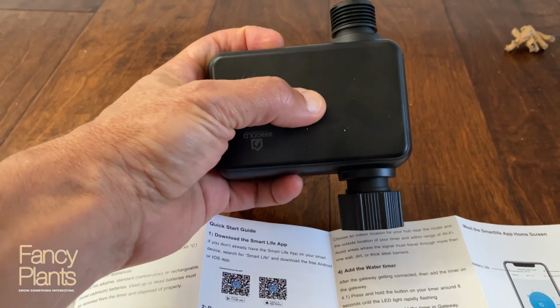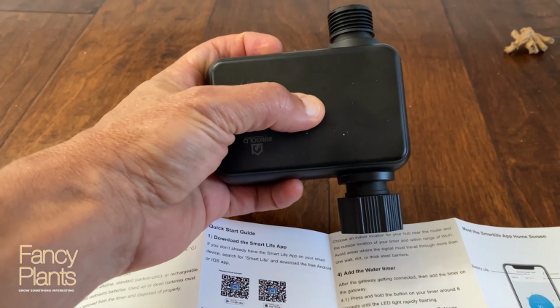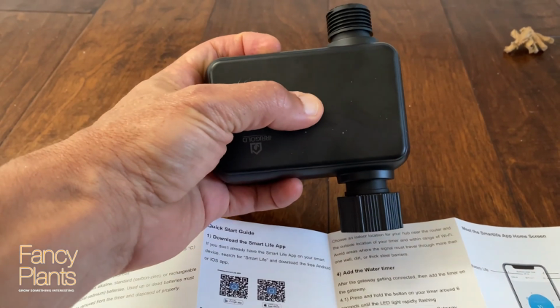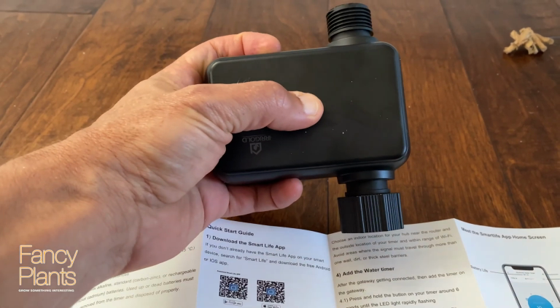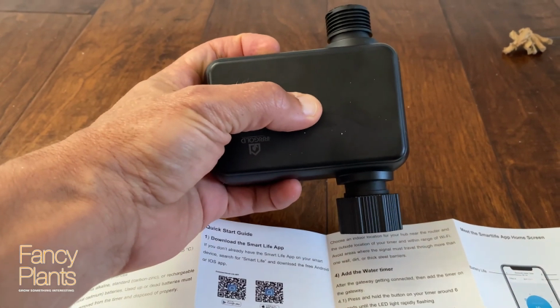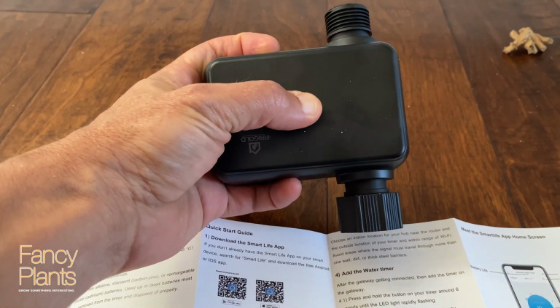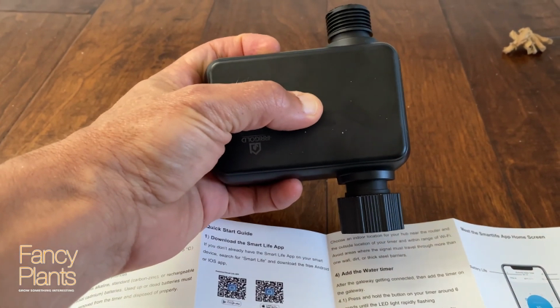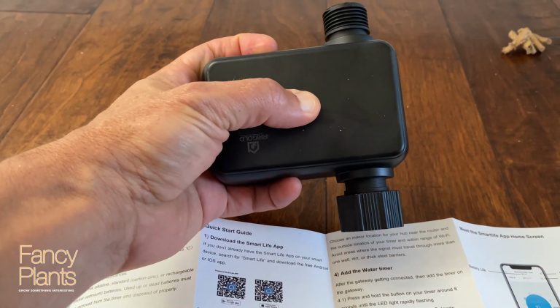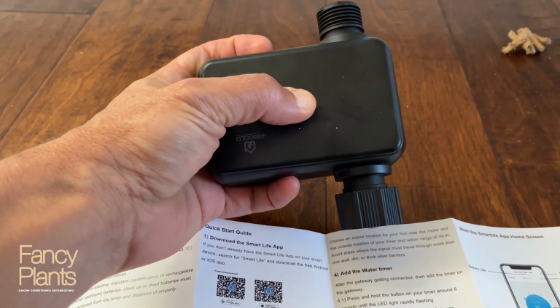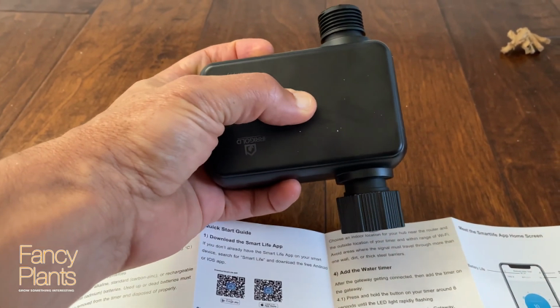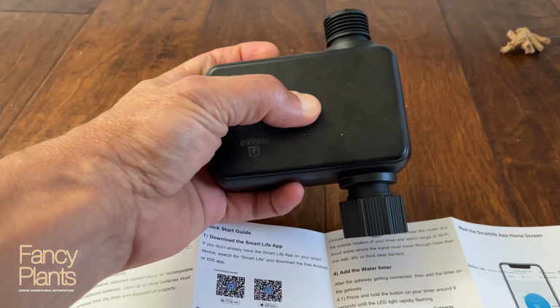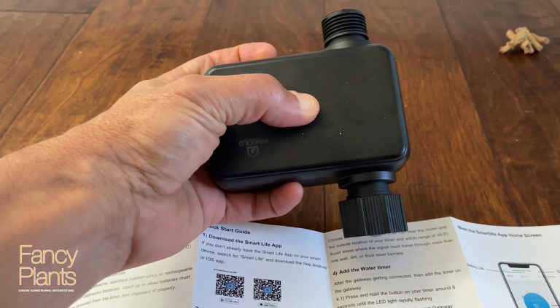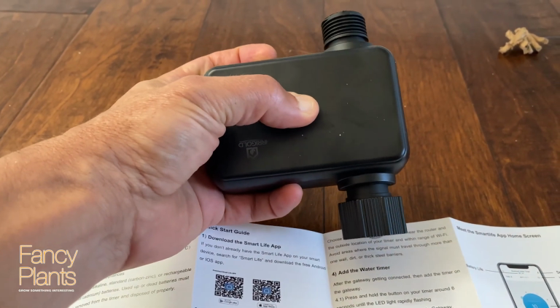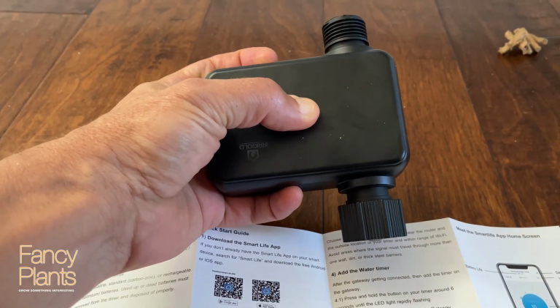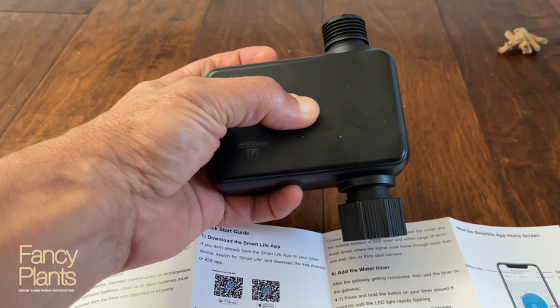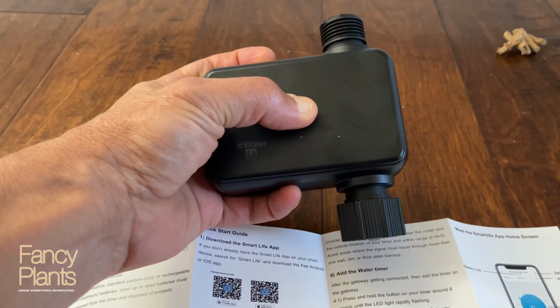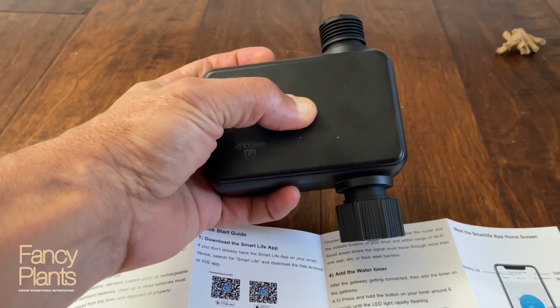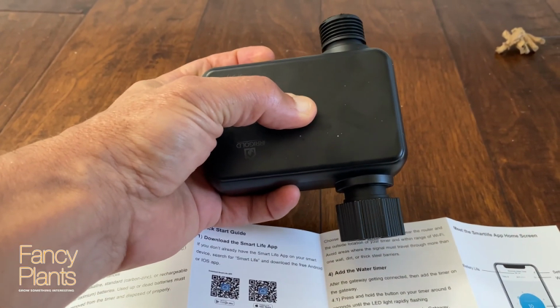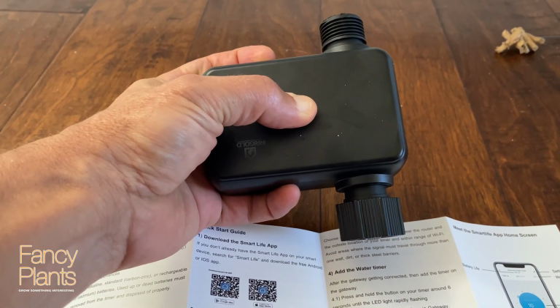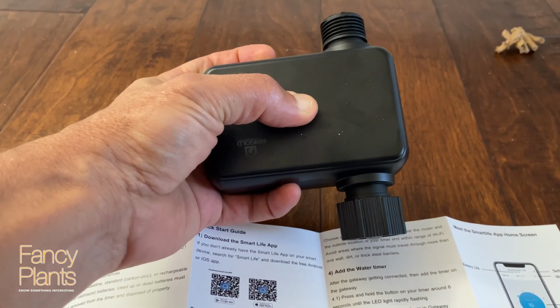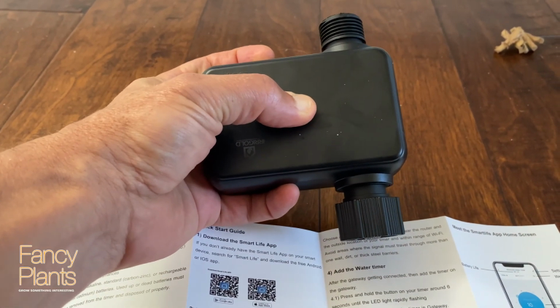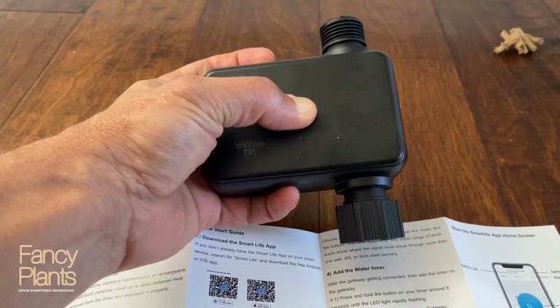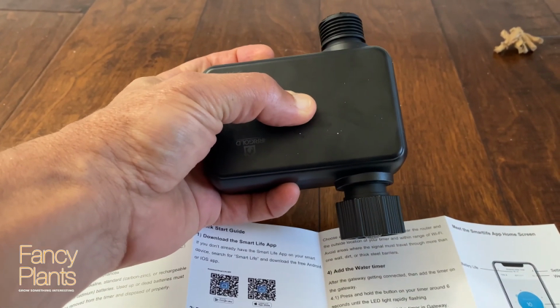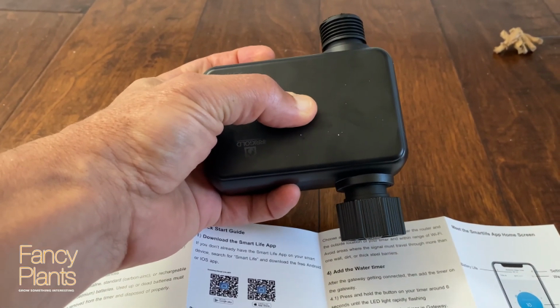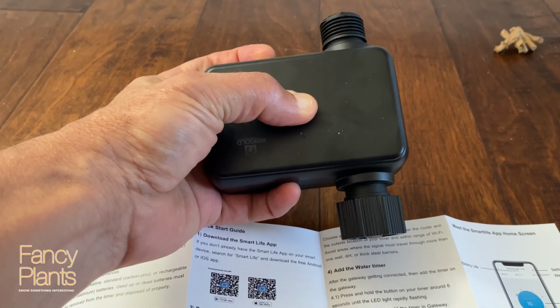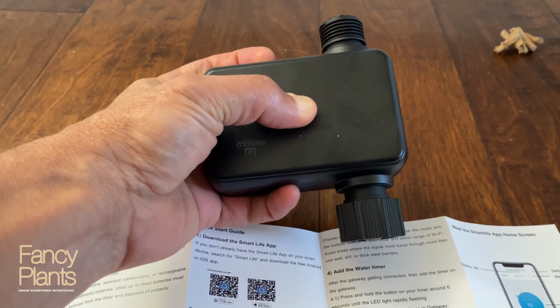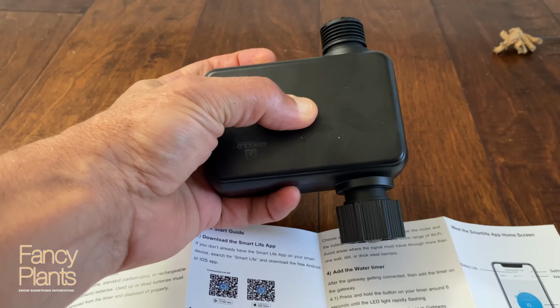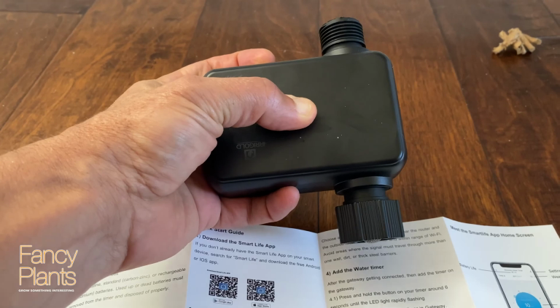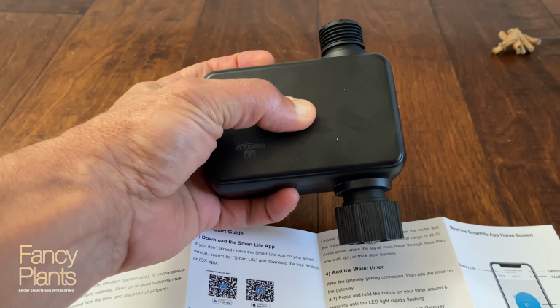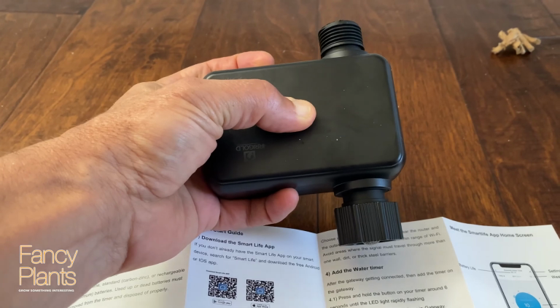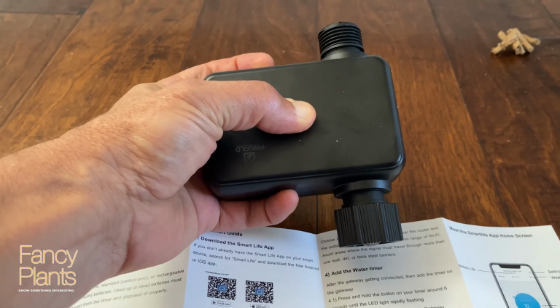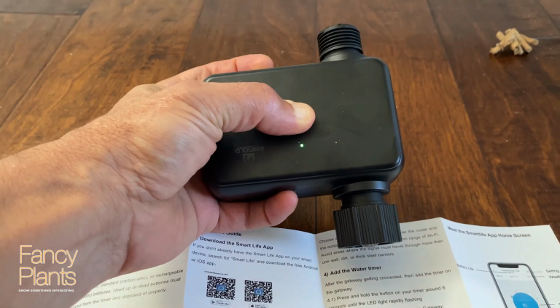So, one, two, three, four, five, six — holding the button for six seconds to initiate the pairing process.